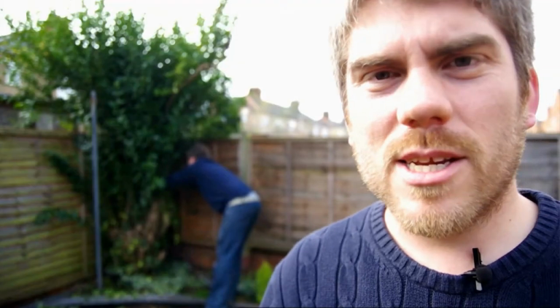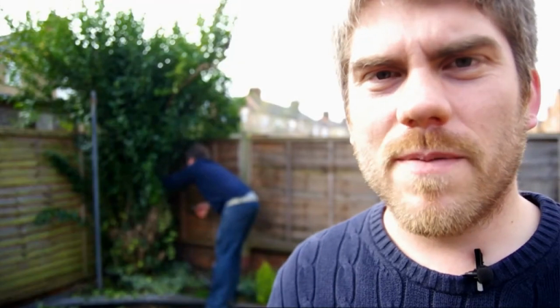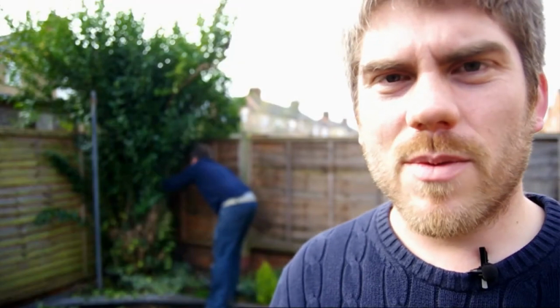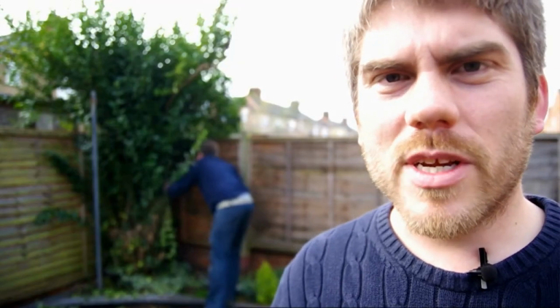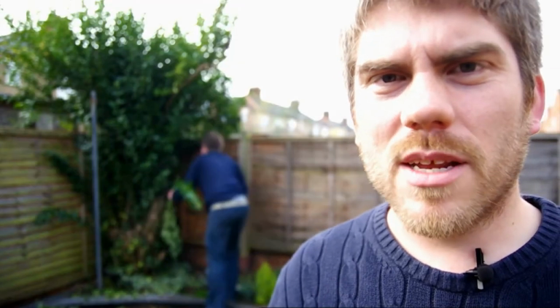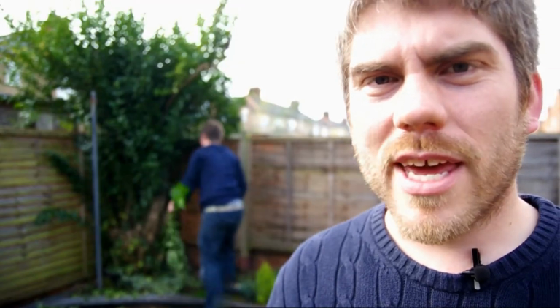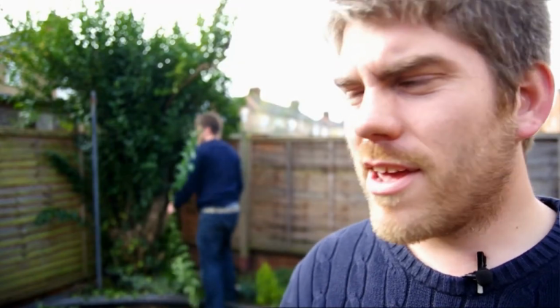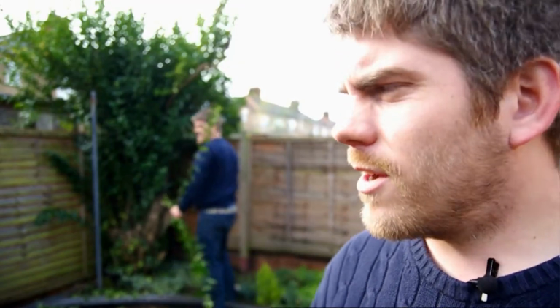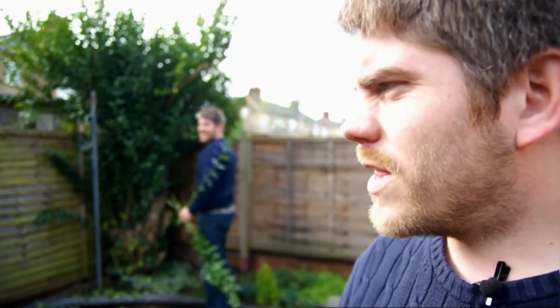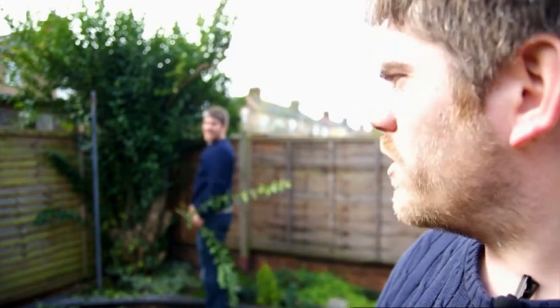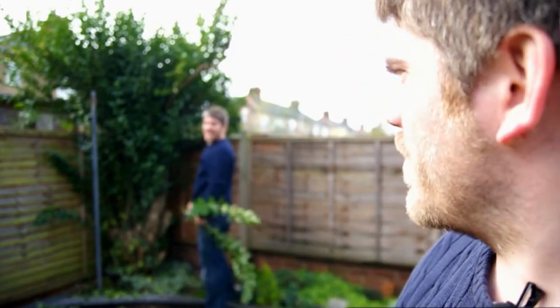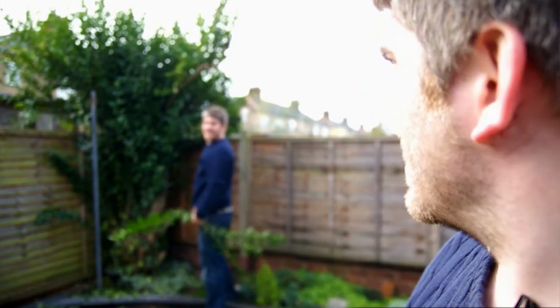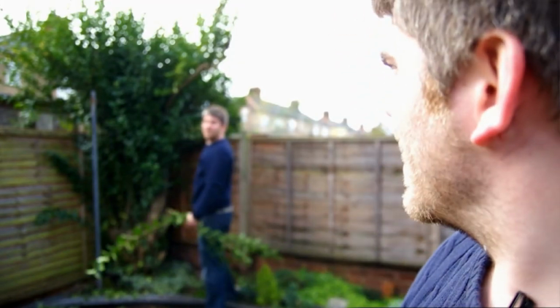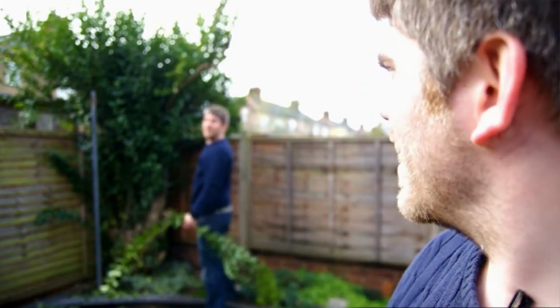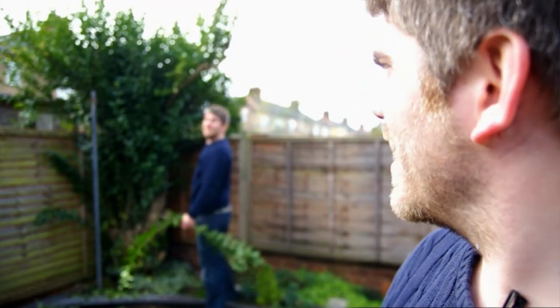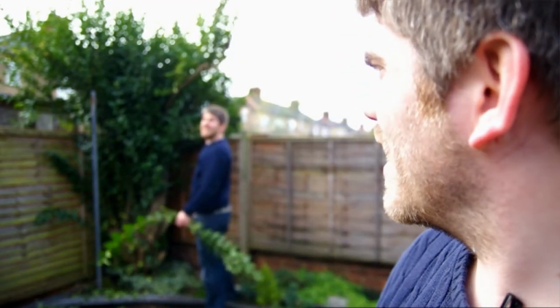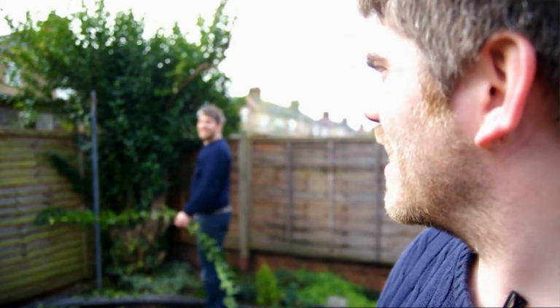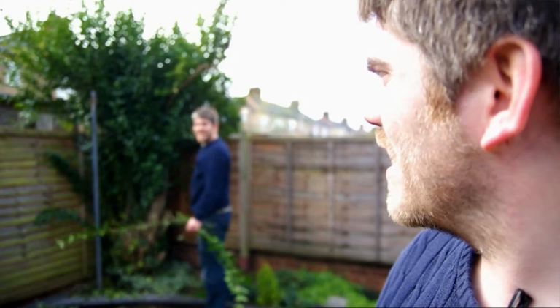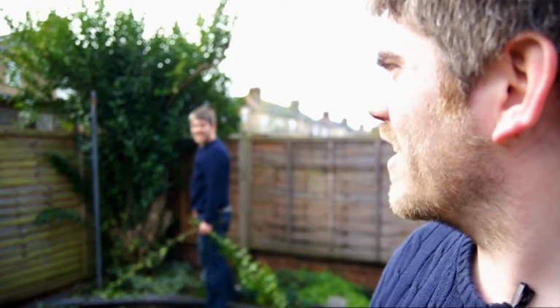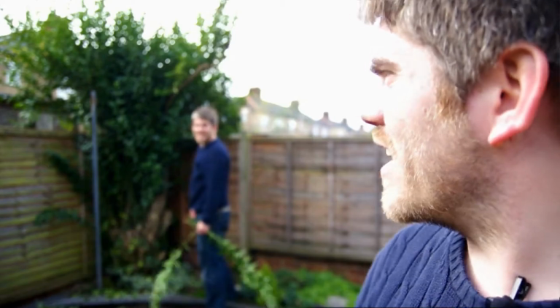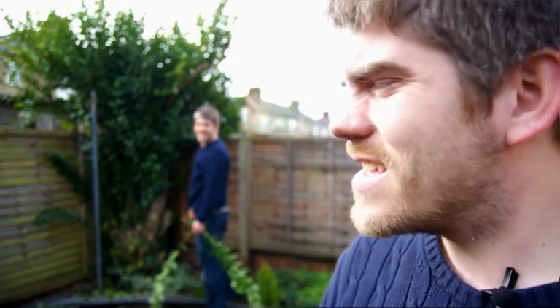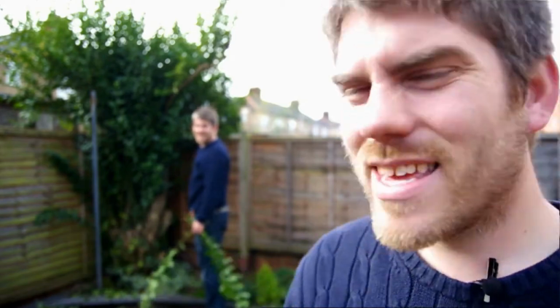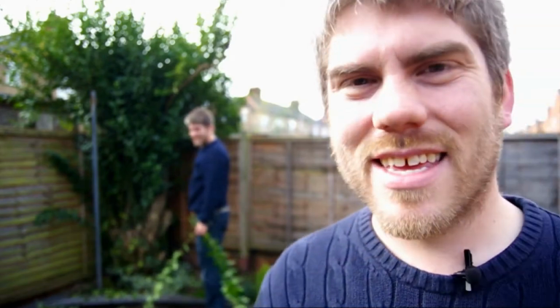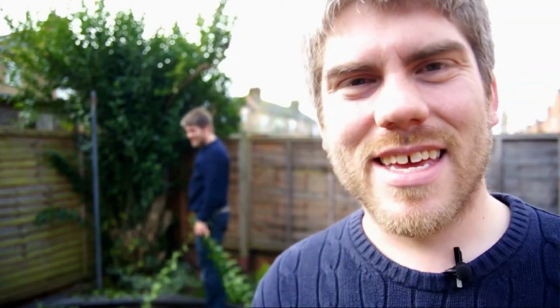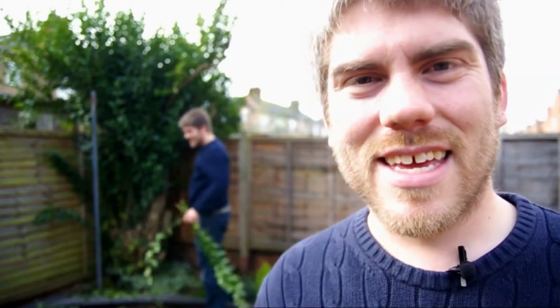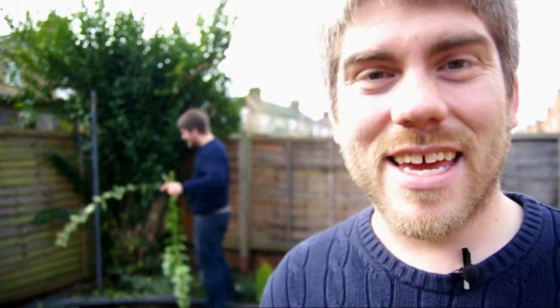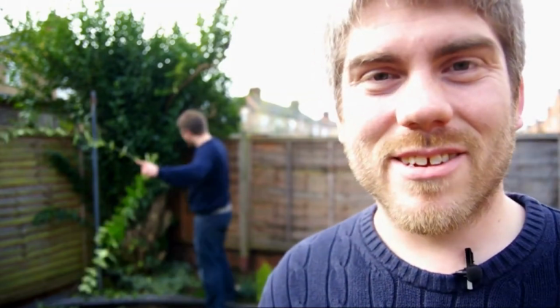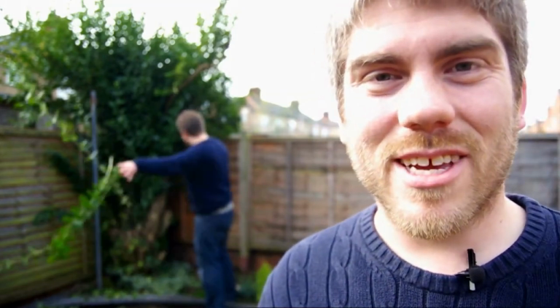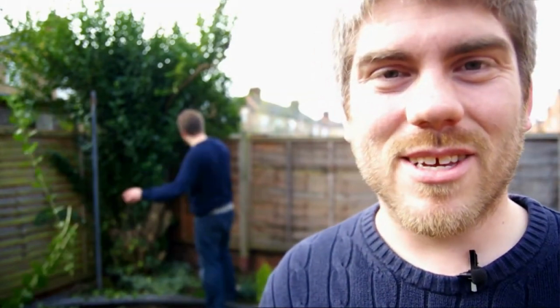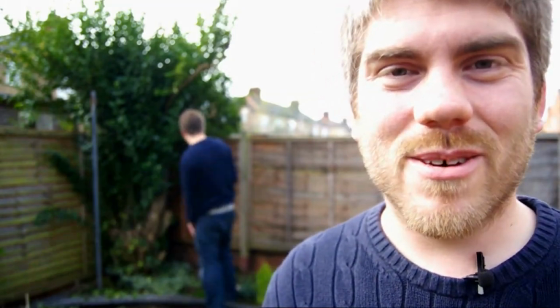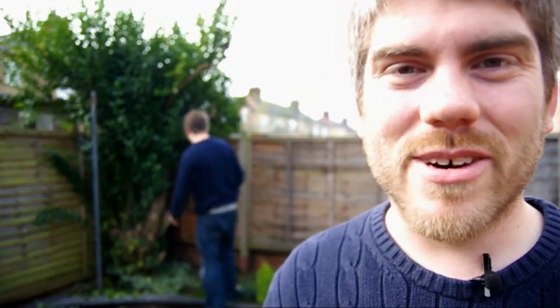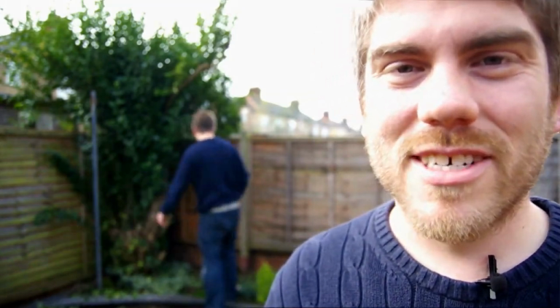Well that's enough about the bridge anyway — how are you getting on with that tree, Ben? Tremendously. Yeah, it looks like it's going quite well.